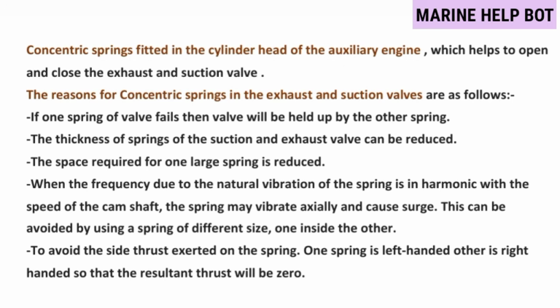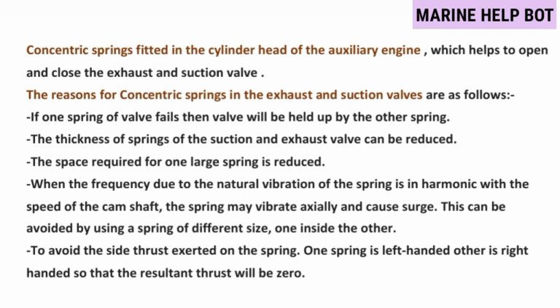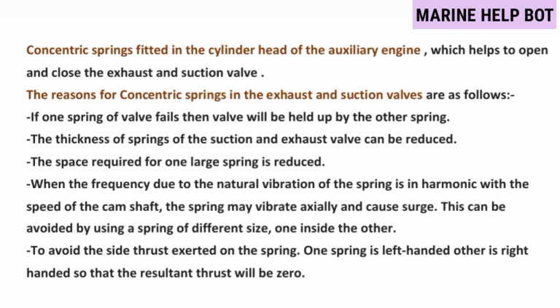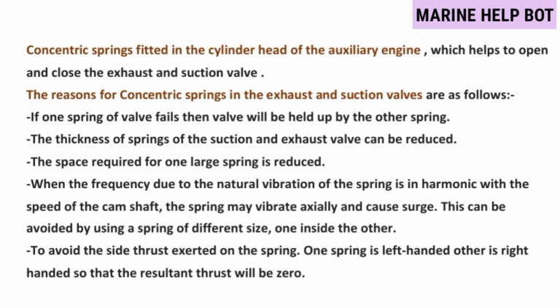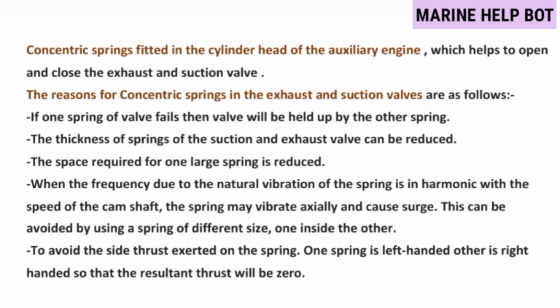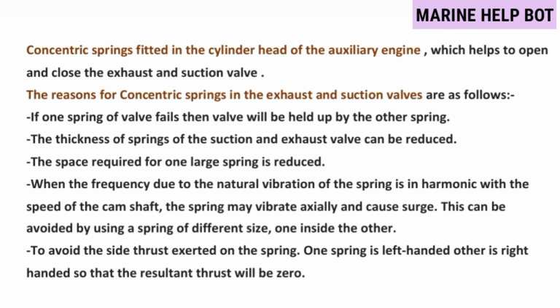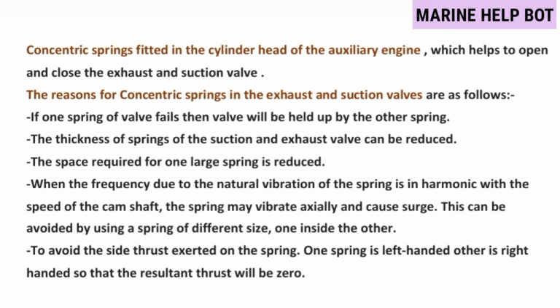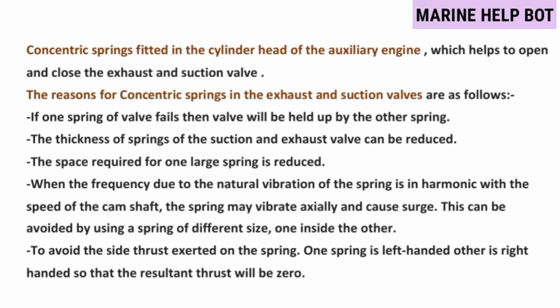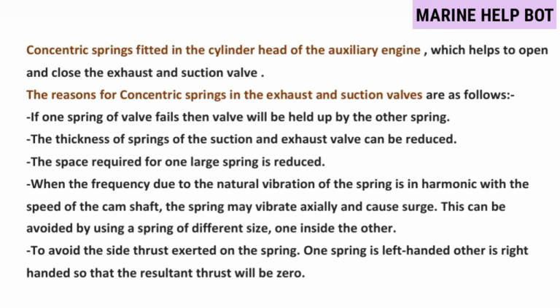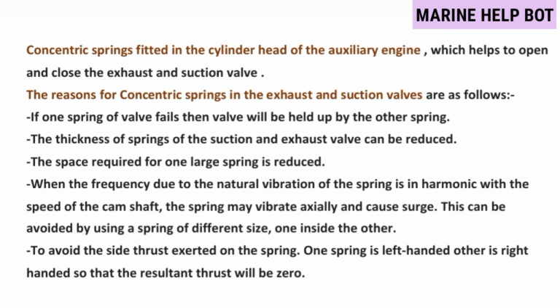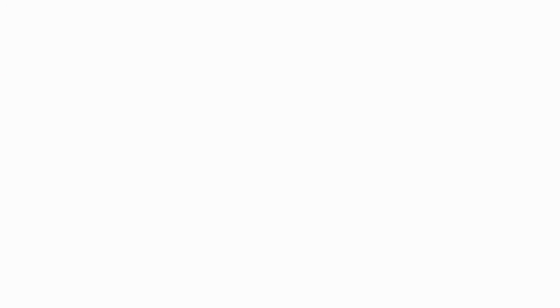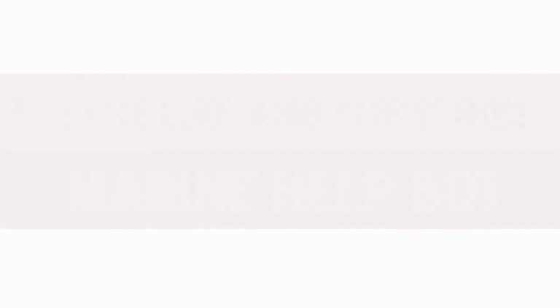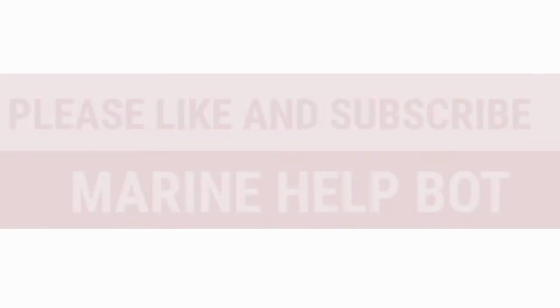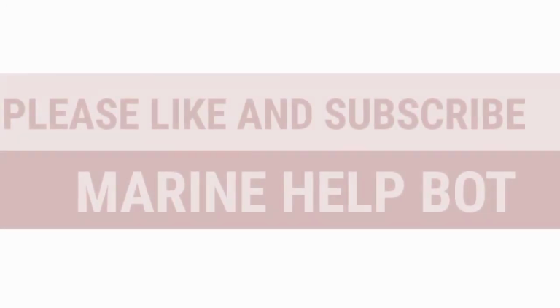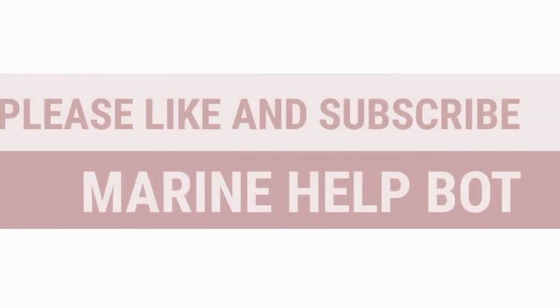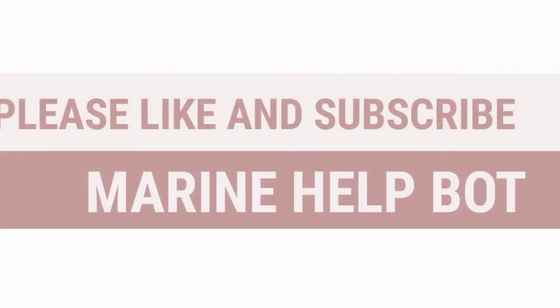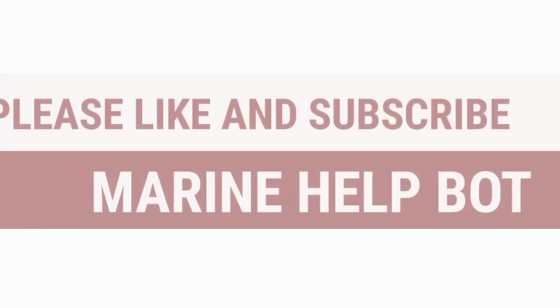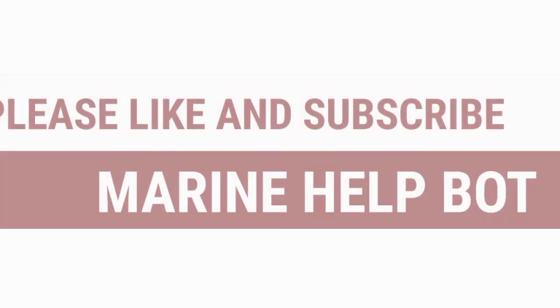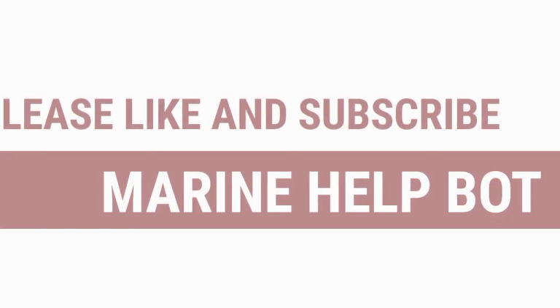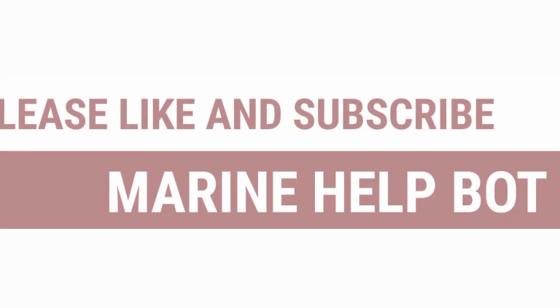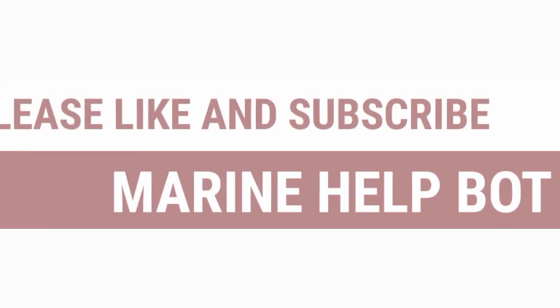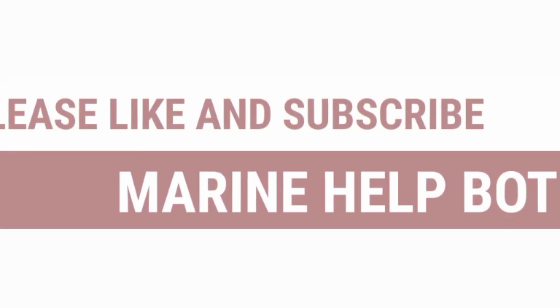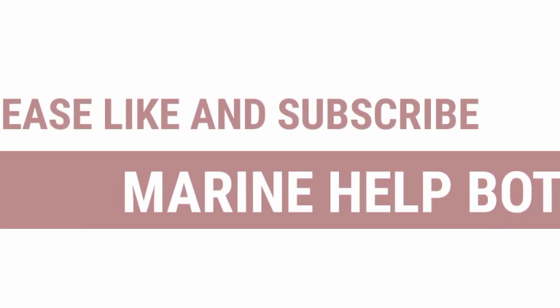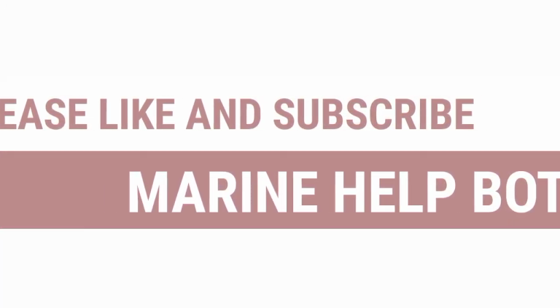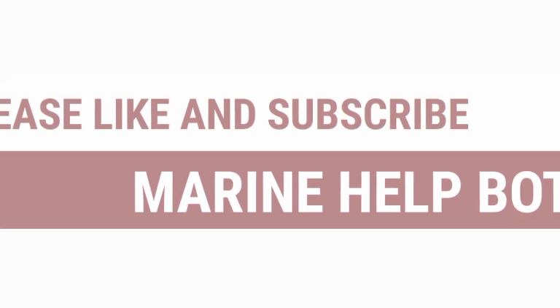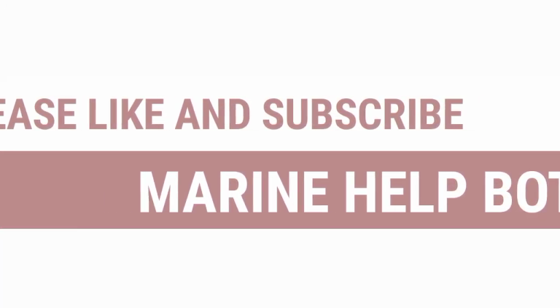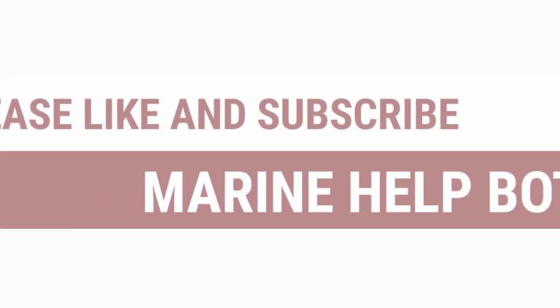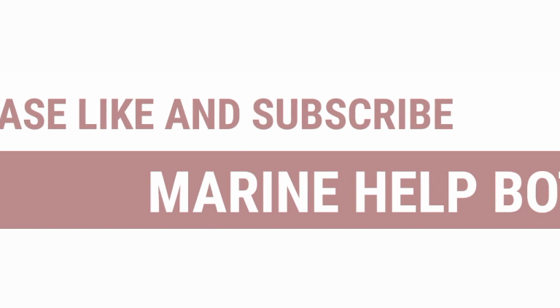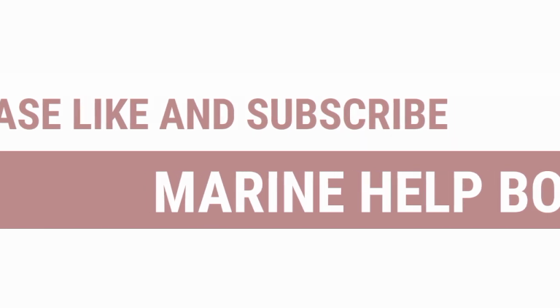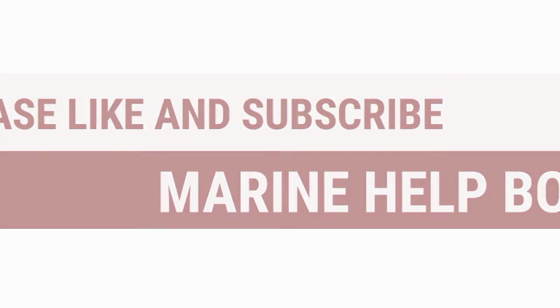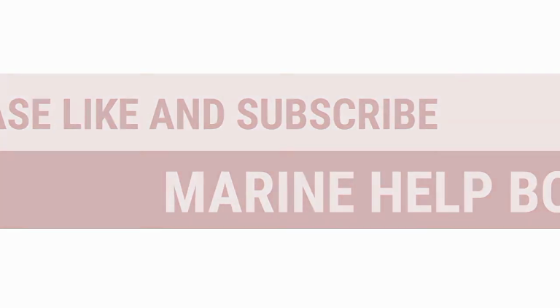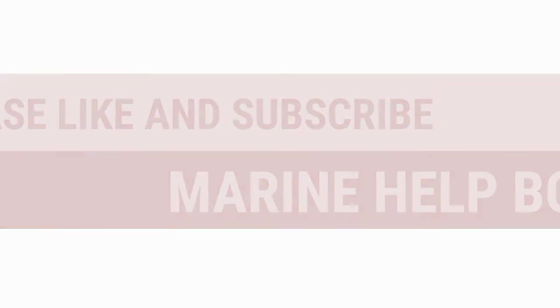Friends, if this video was helpful please like the video and subscribe to the channel Marine Health Port.